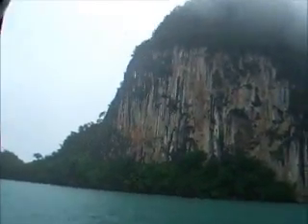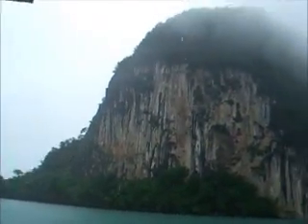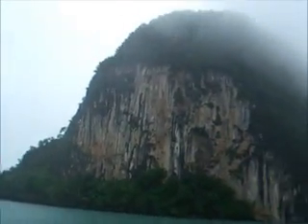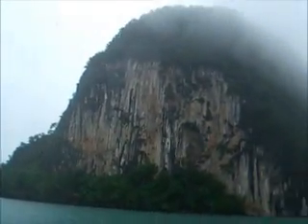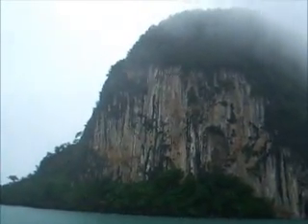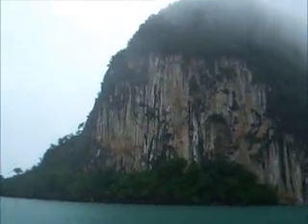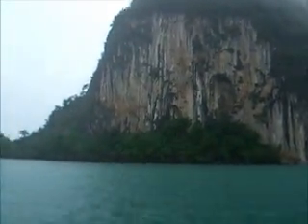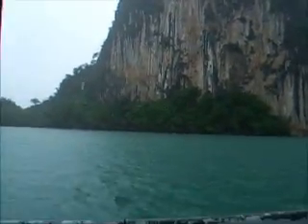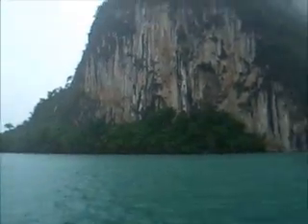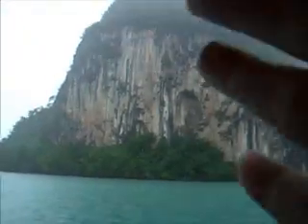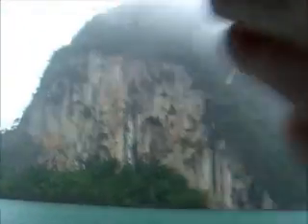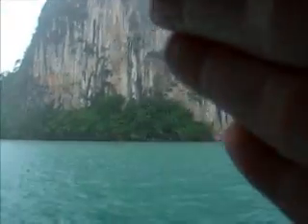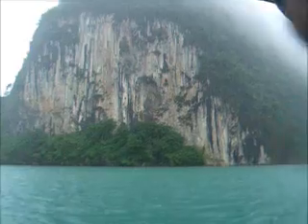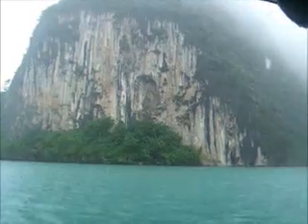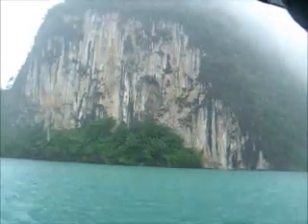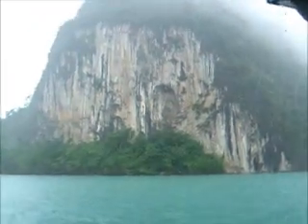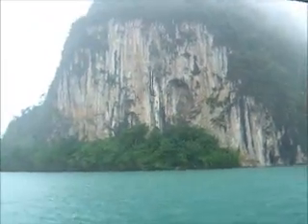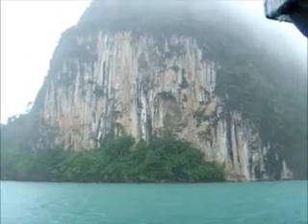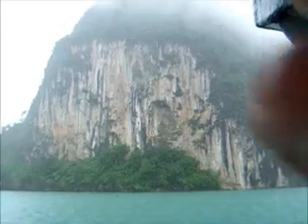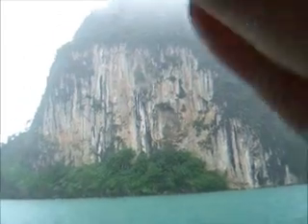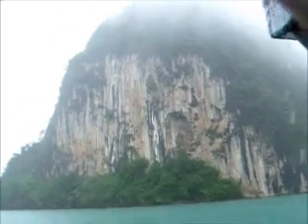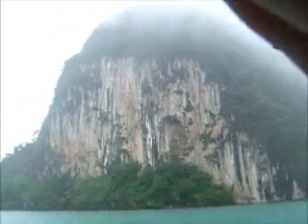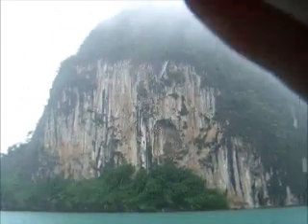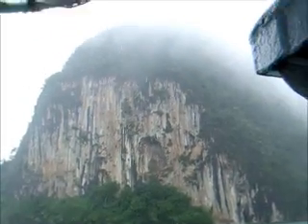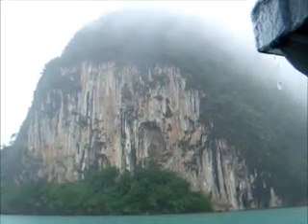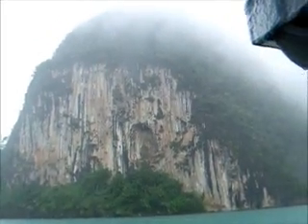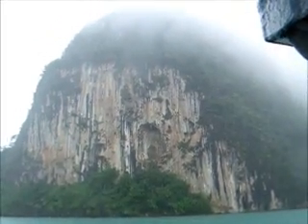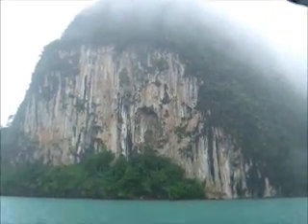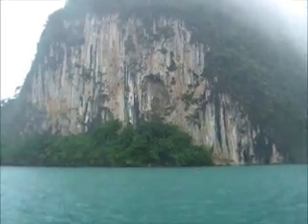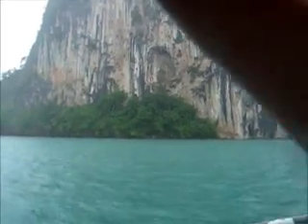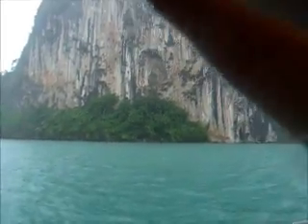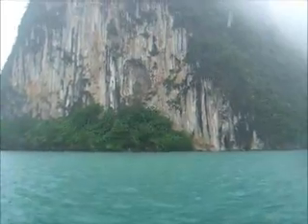This is an island somewhere, but it's raining a lot, and you can see the clouds.